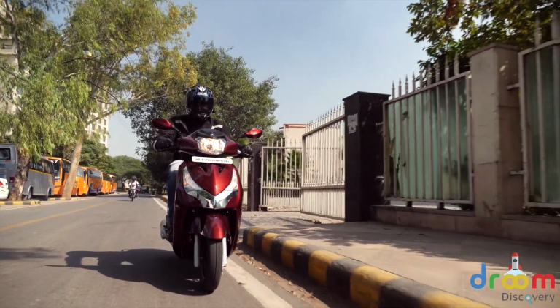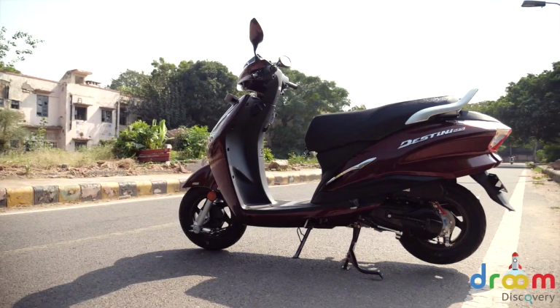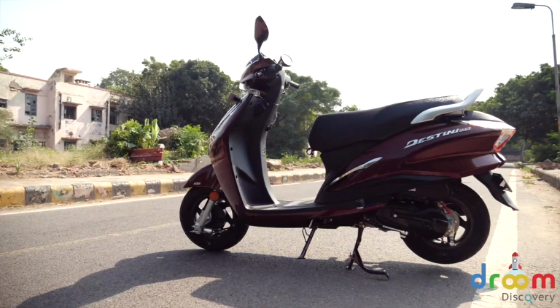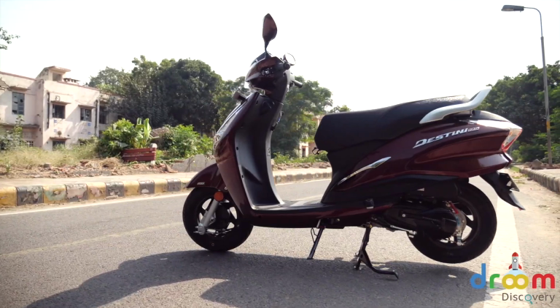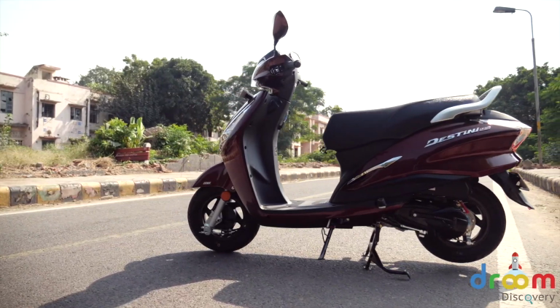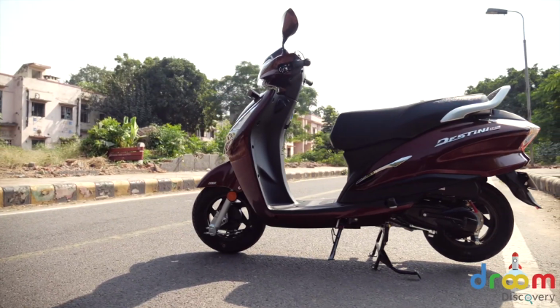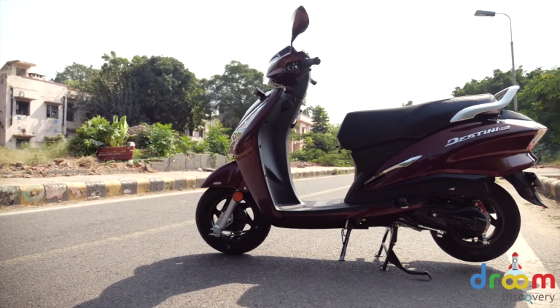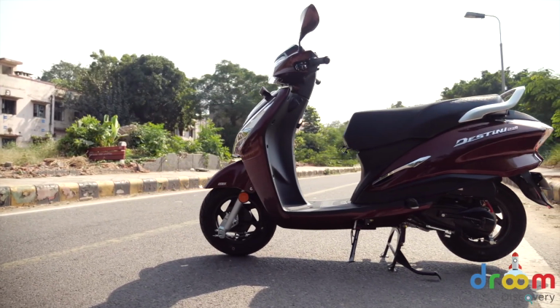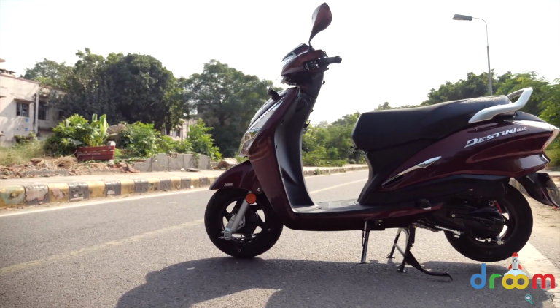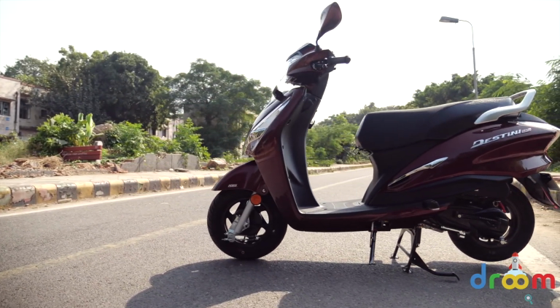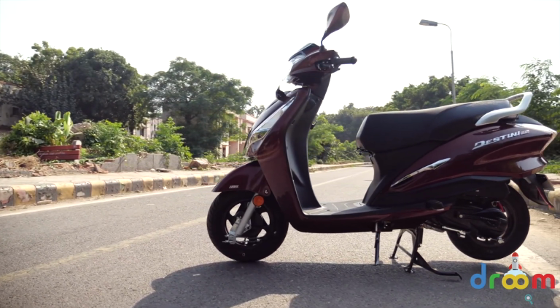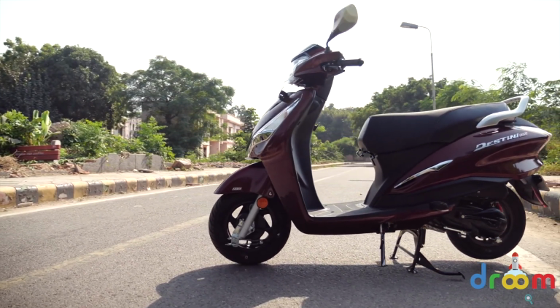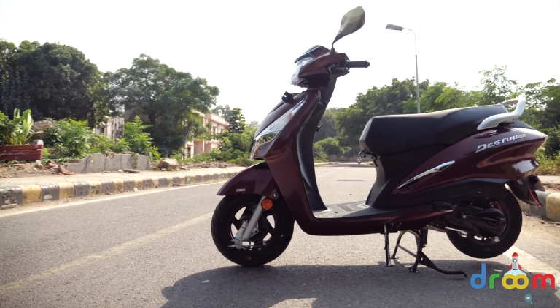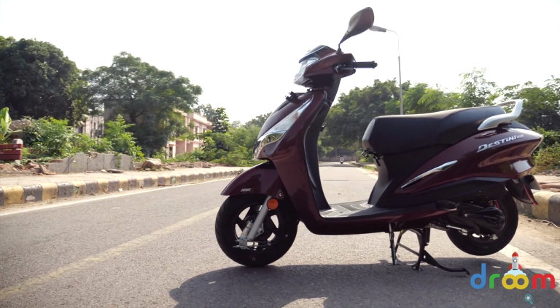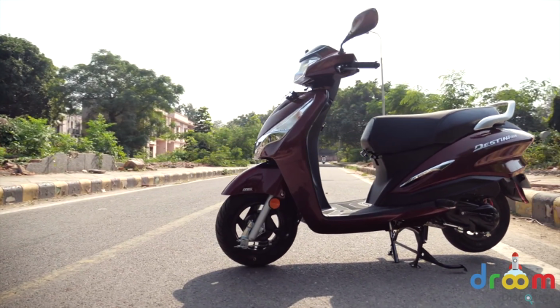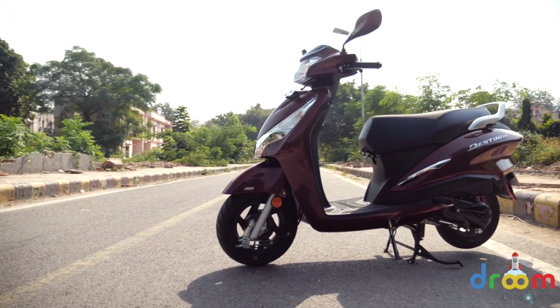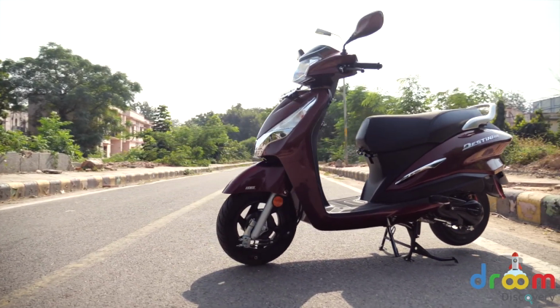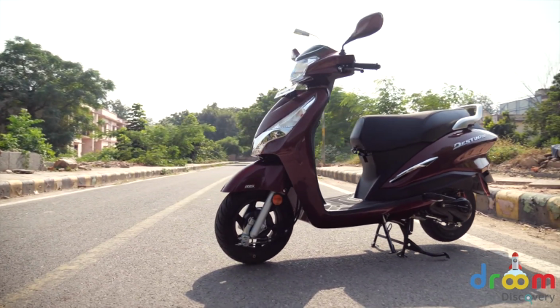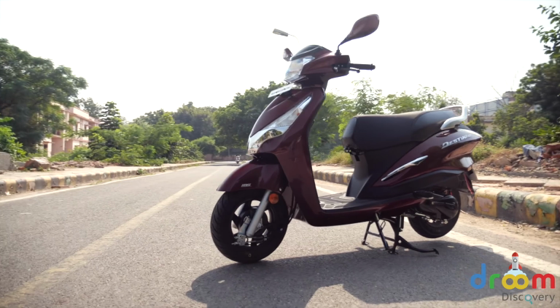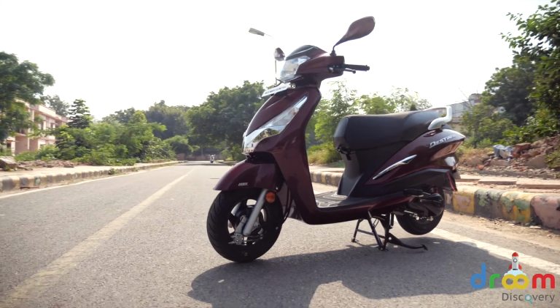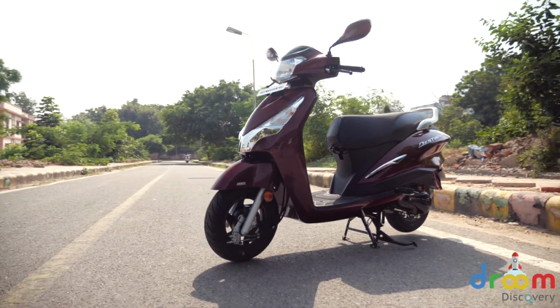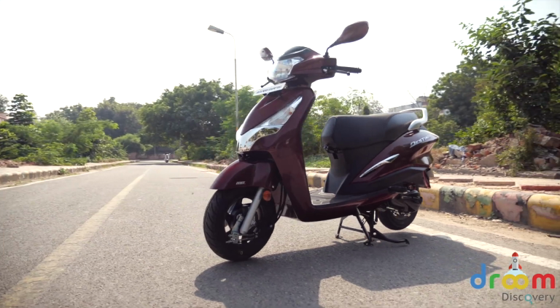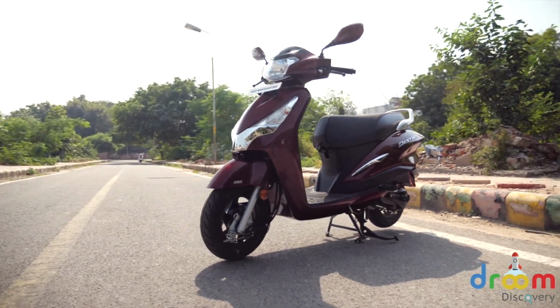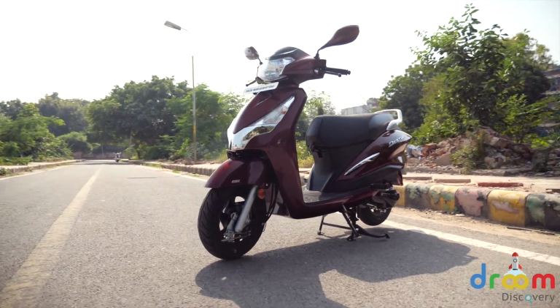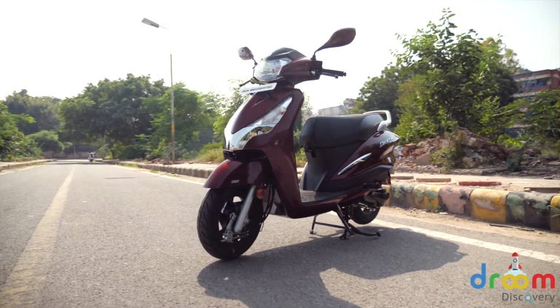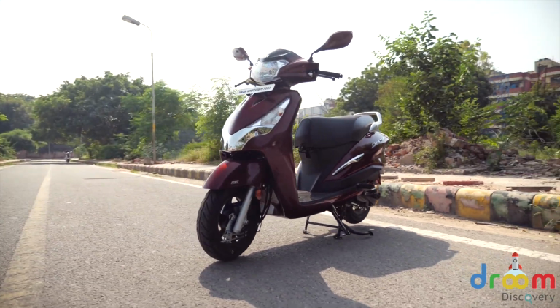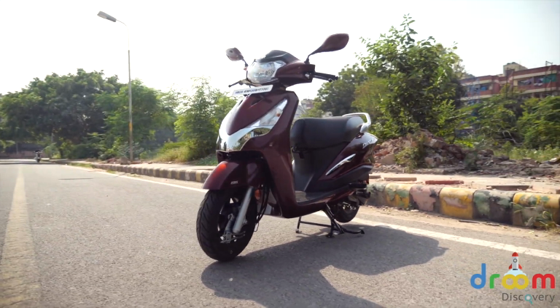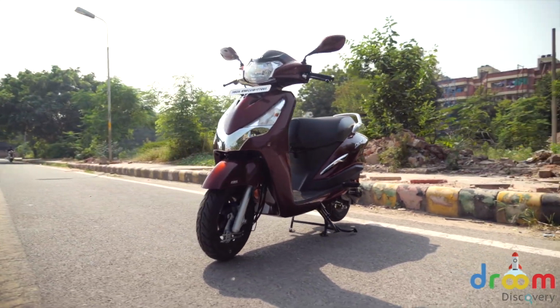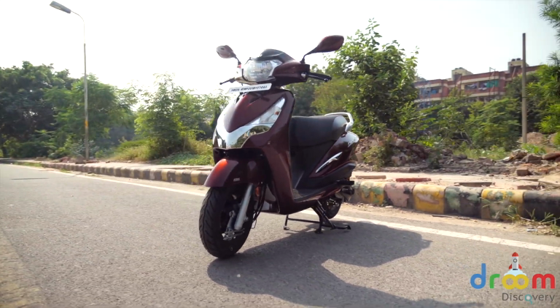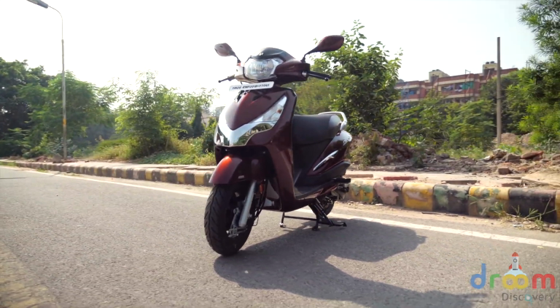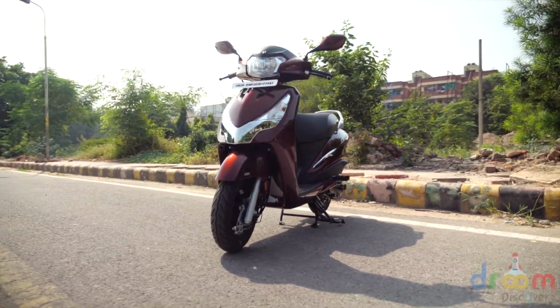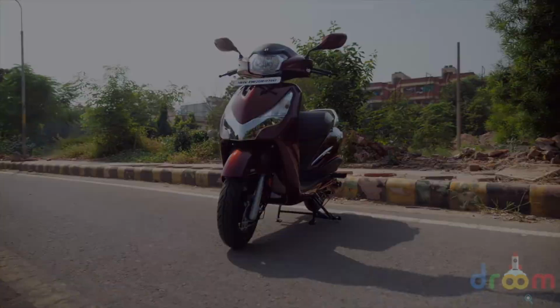If you want a quick upgrade from 110cc to 125cc but don't want to spend much, this is the scooter you should go for.